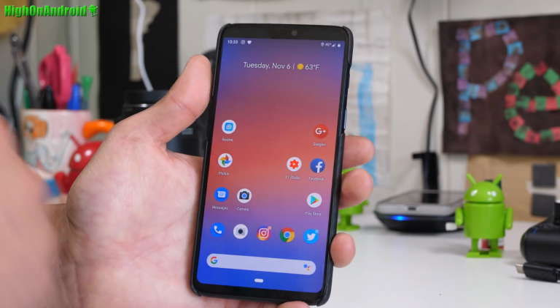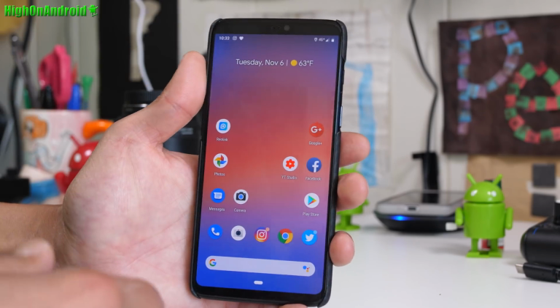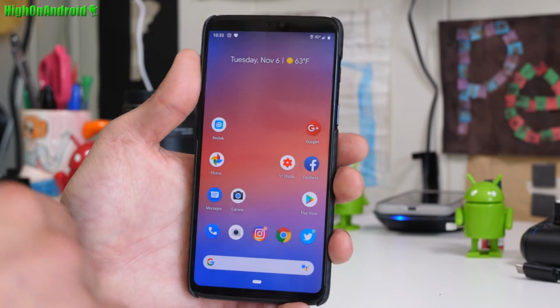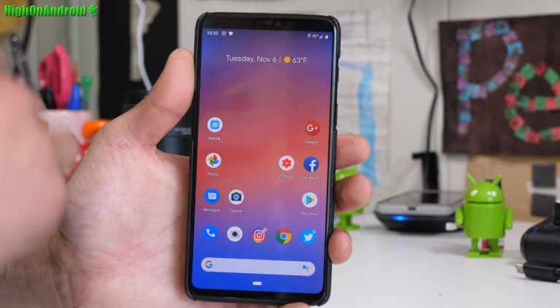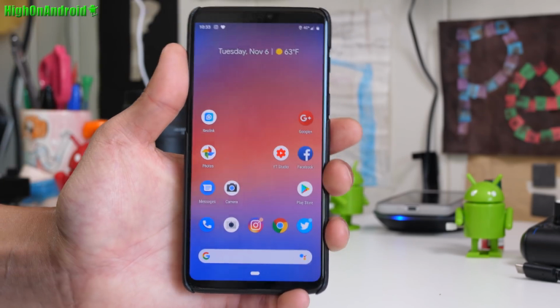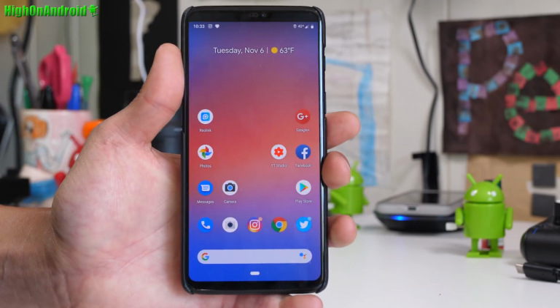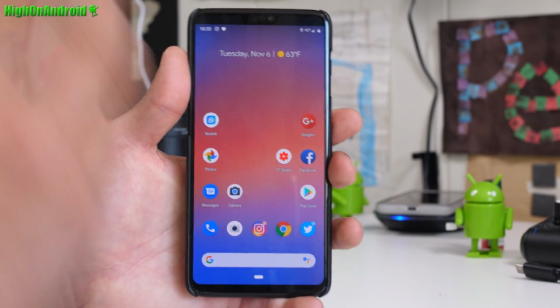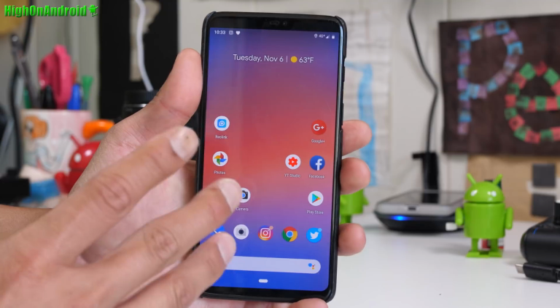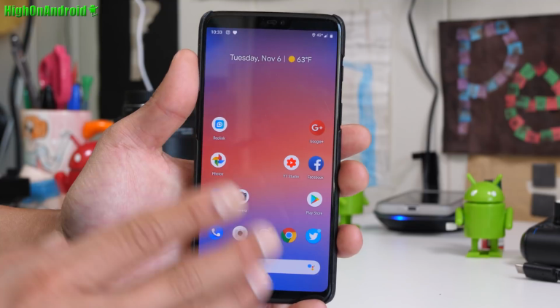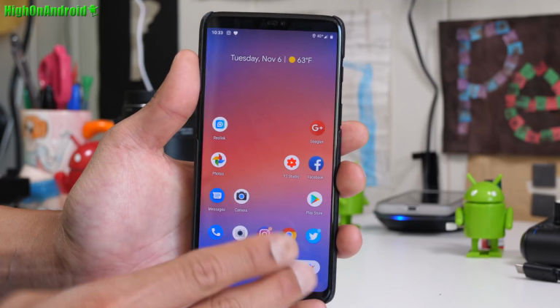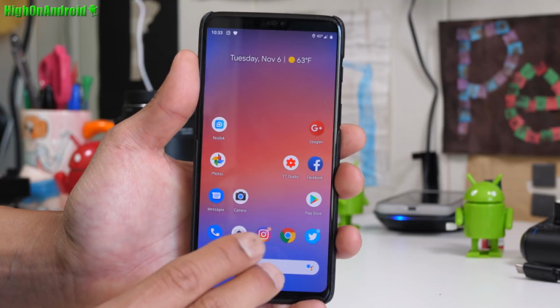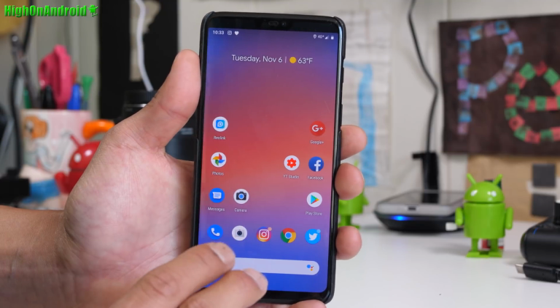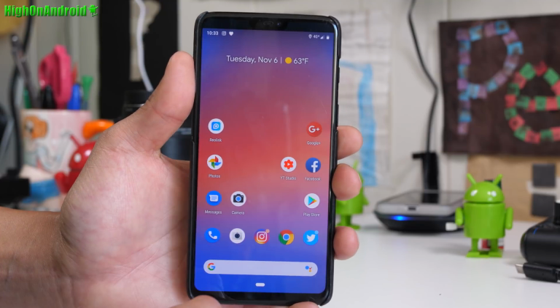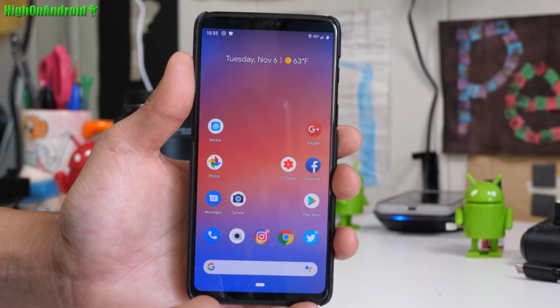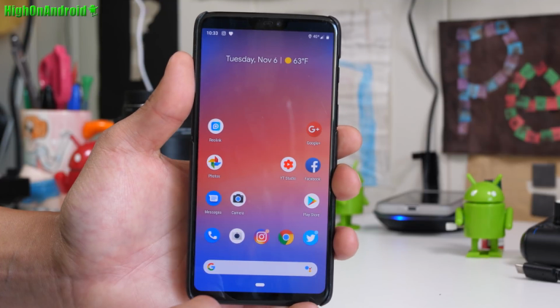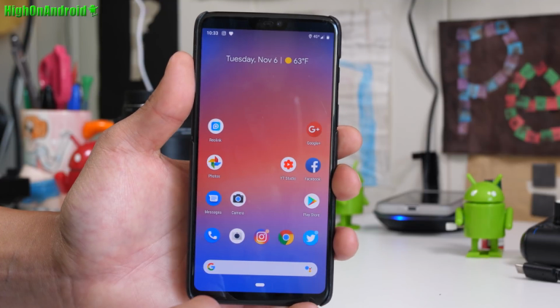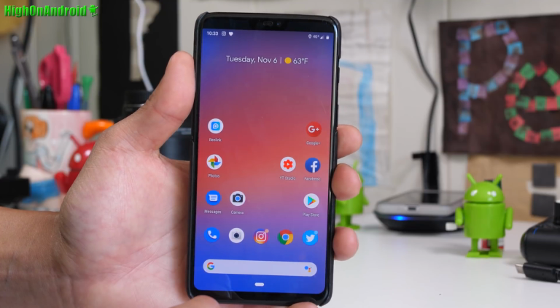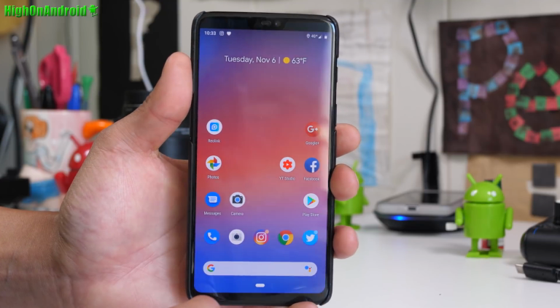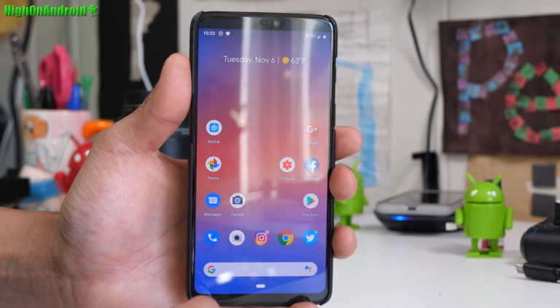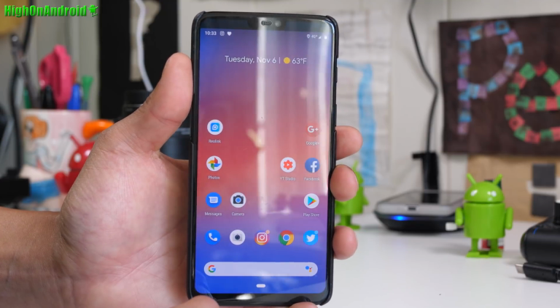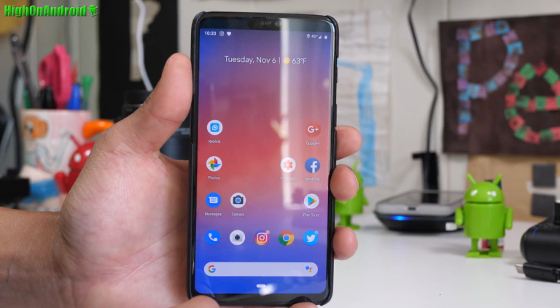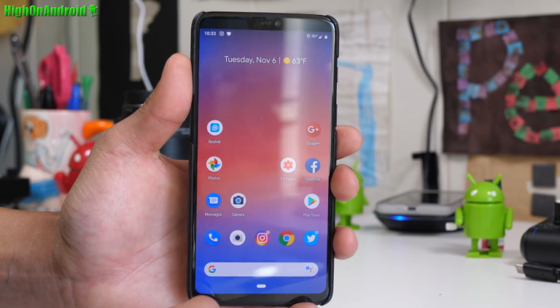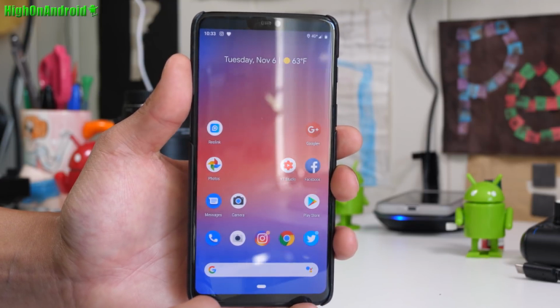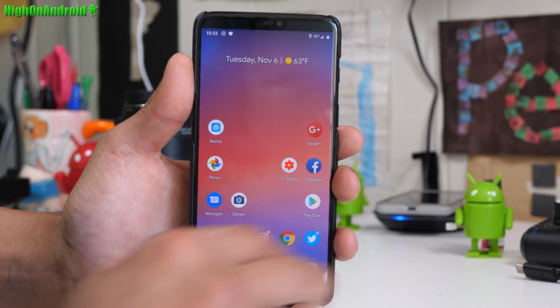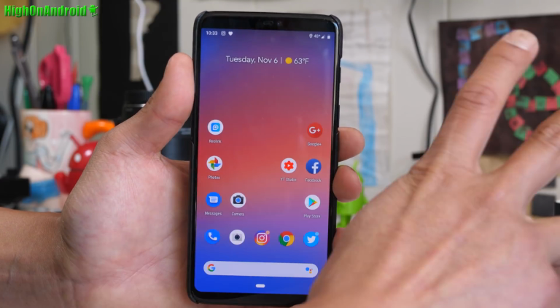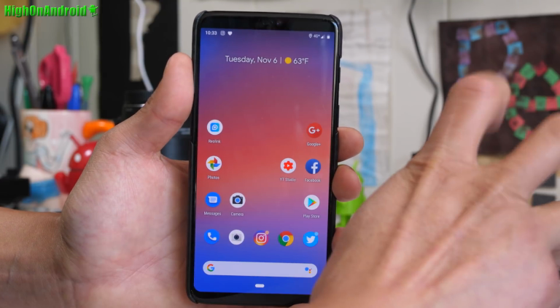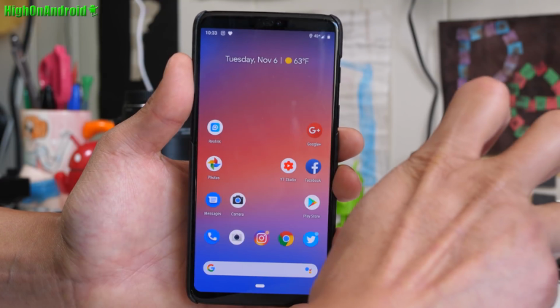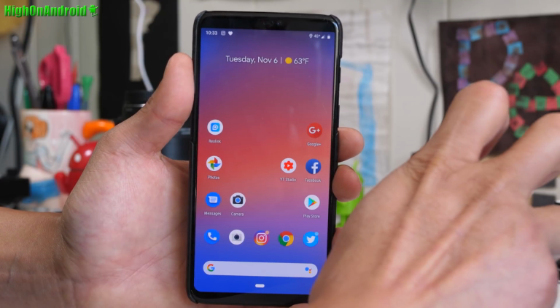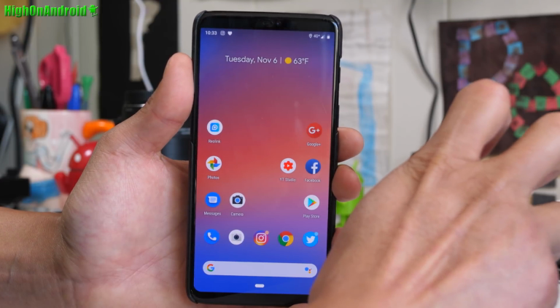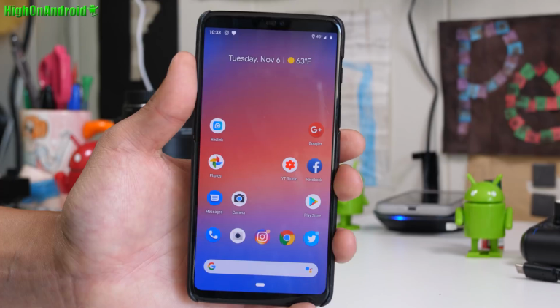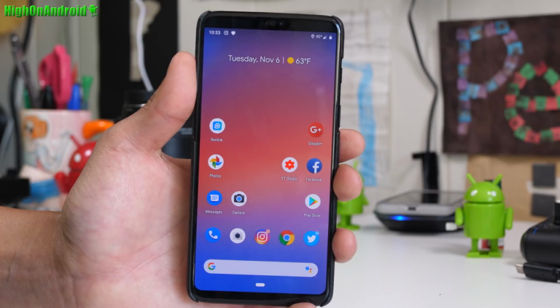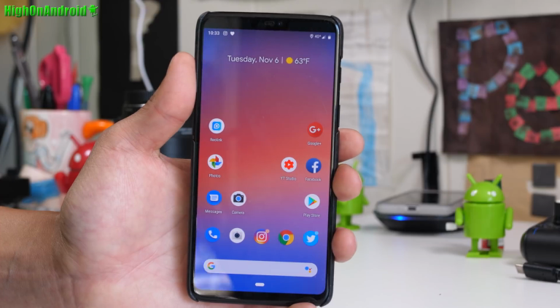You will be able to get that full Pixel 3 experience. Have a great day, and as always — Stay on Android.